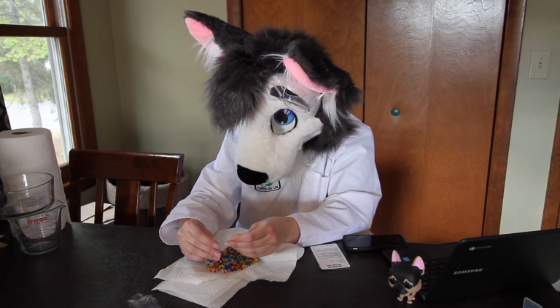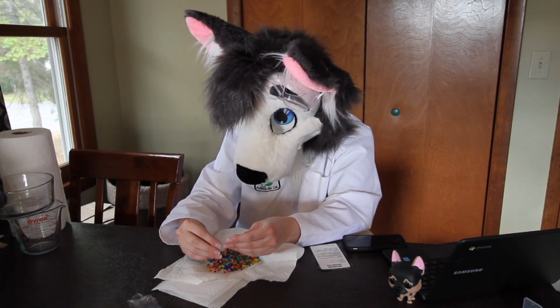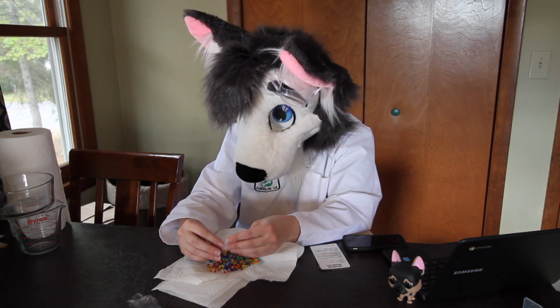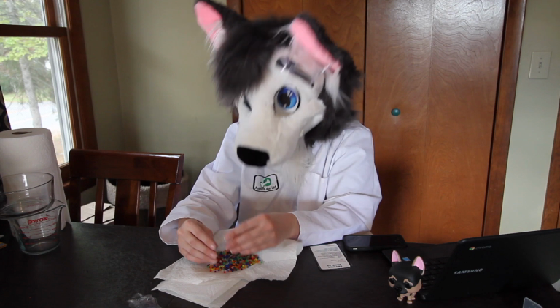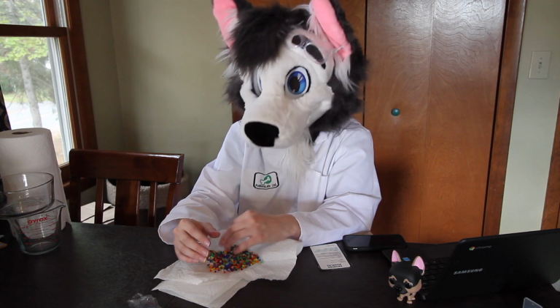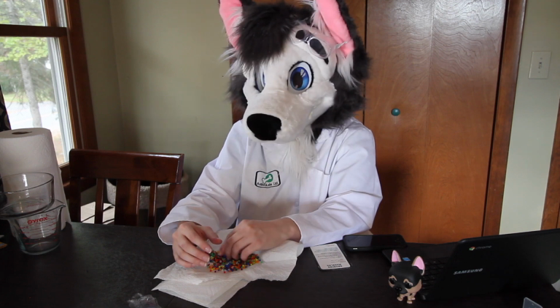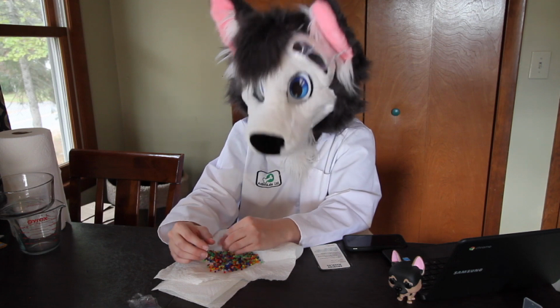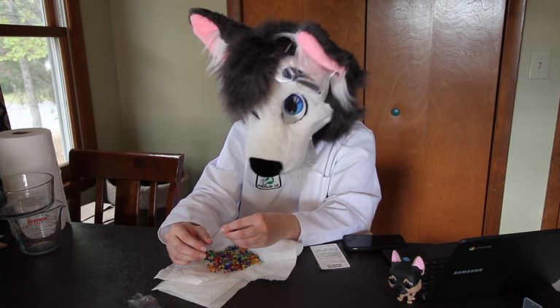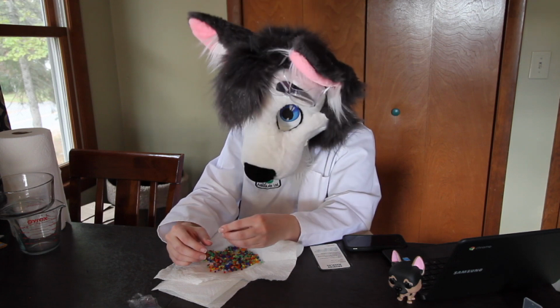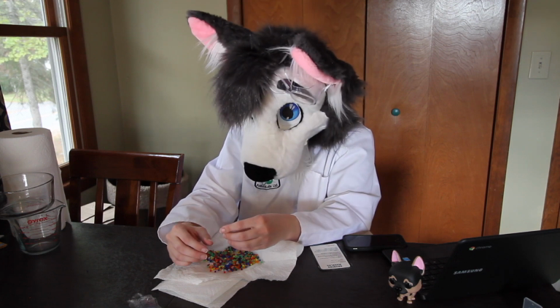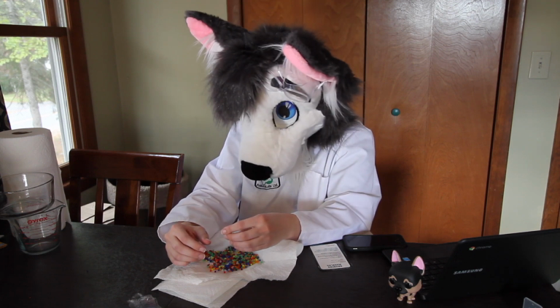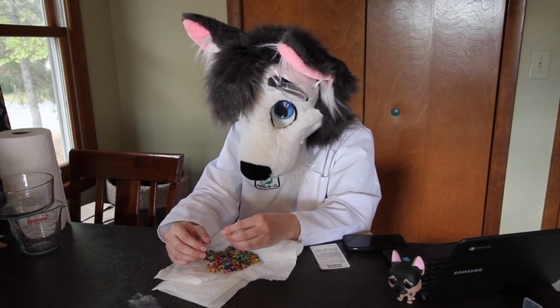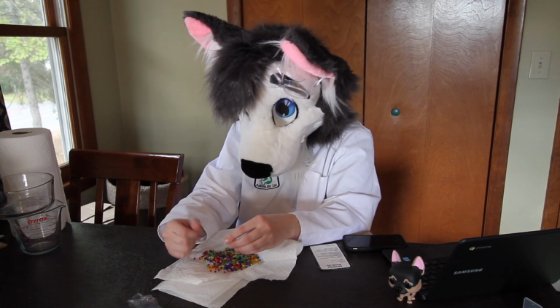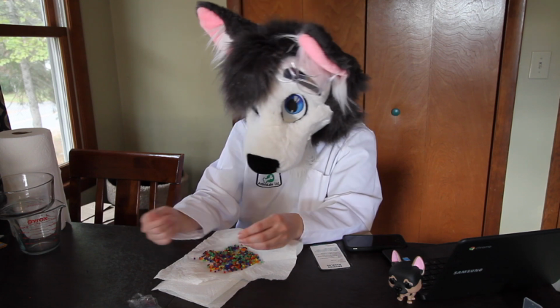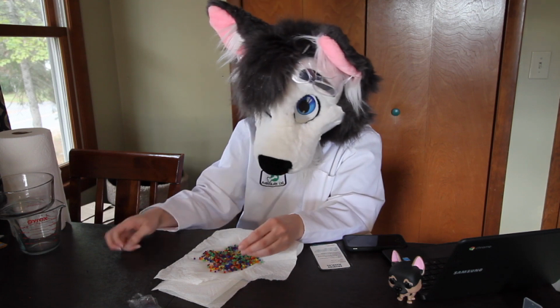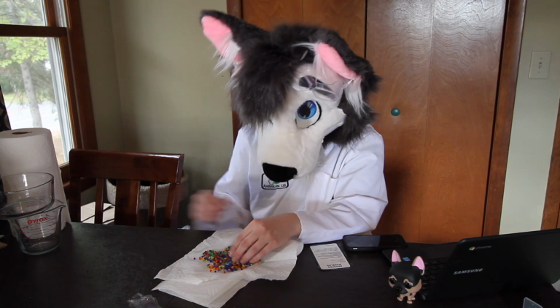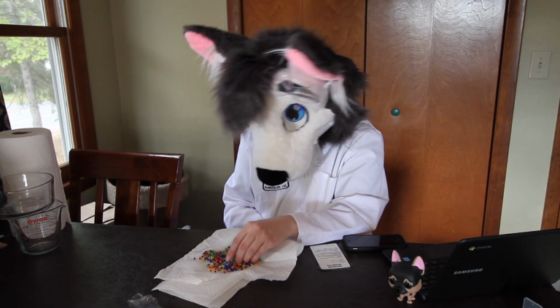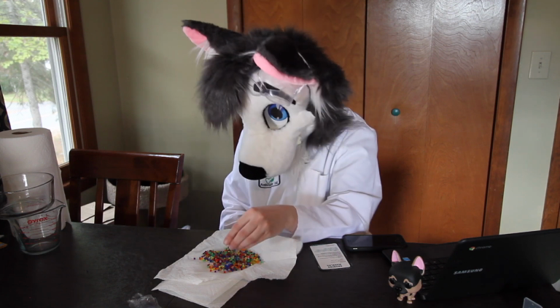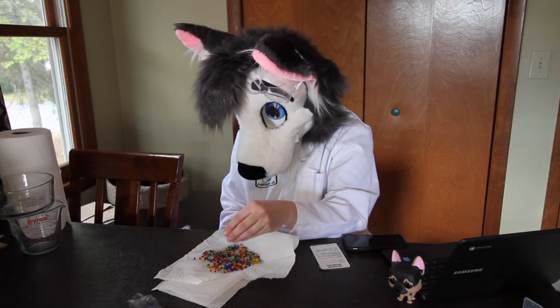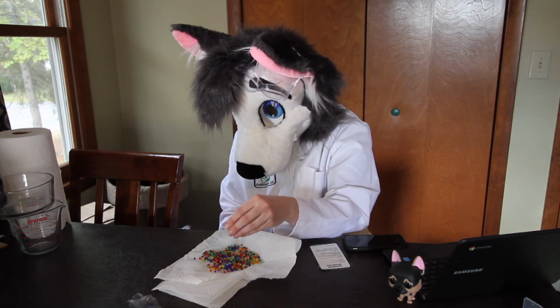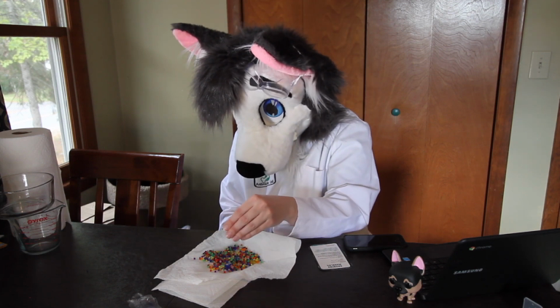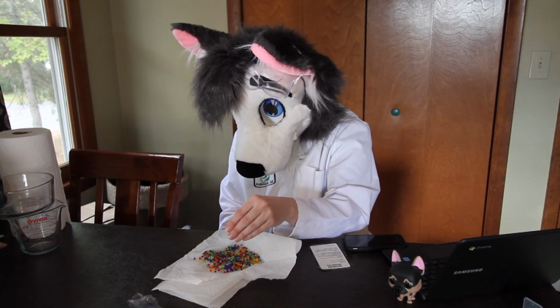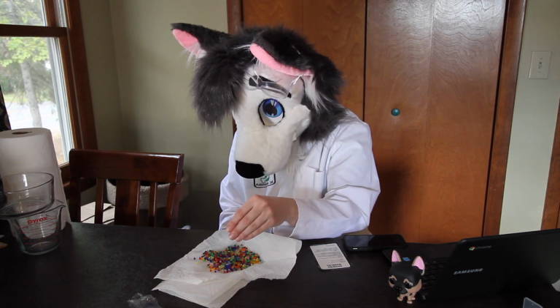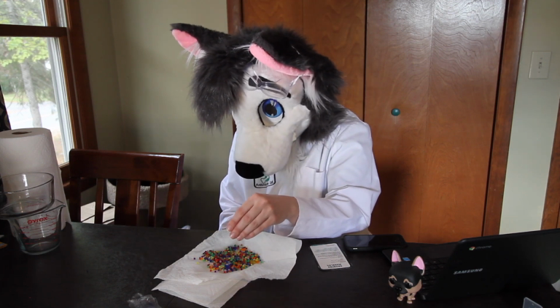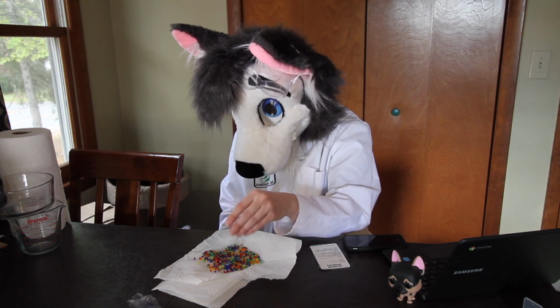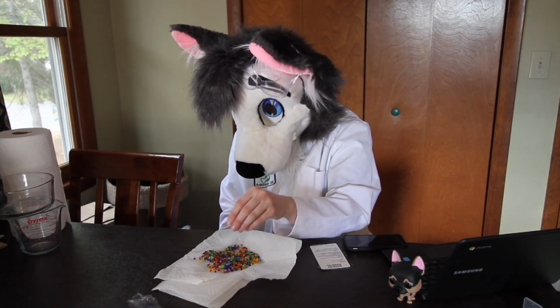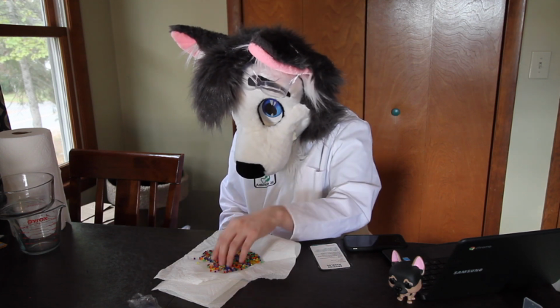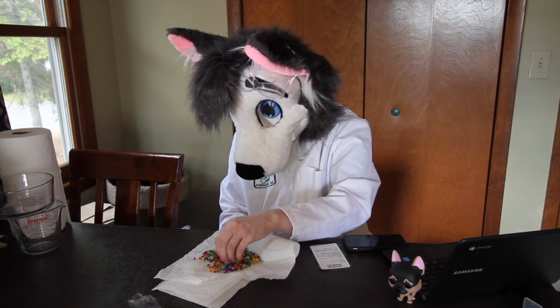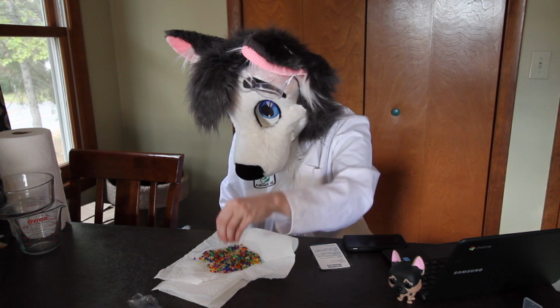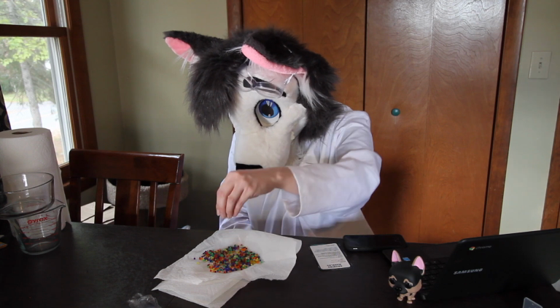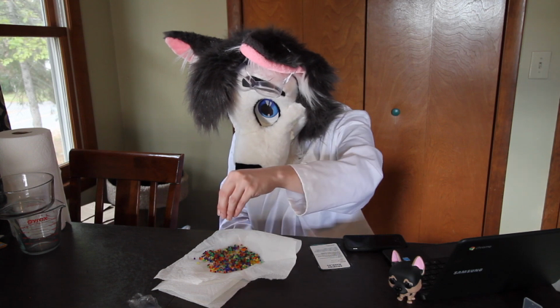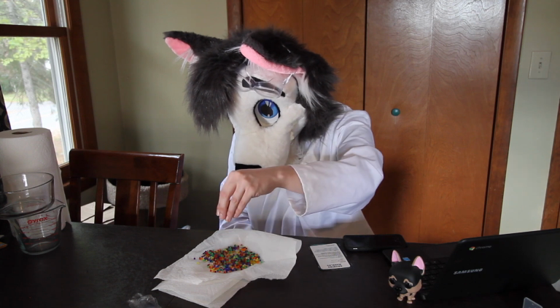I'll get some pictures of this up close so you guys can see, because the camera isn't the greatest way to show this since it's kind of small.